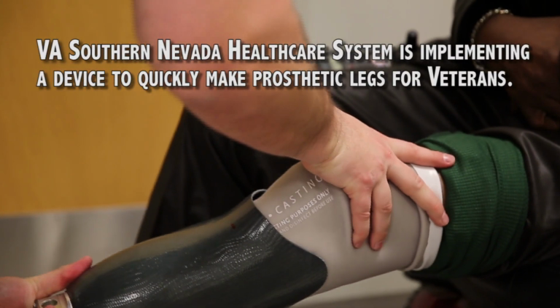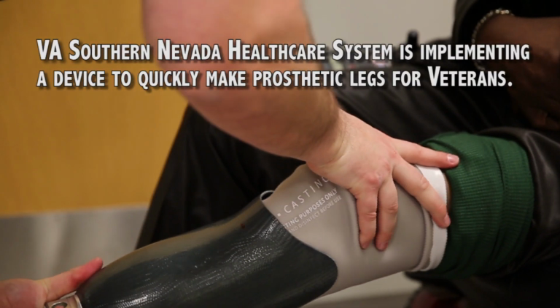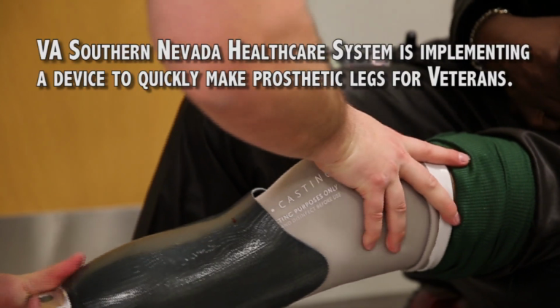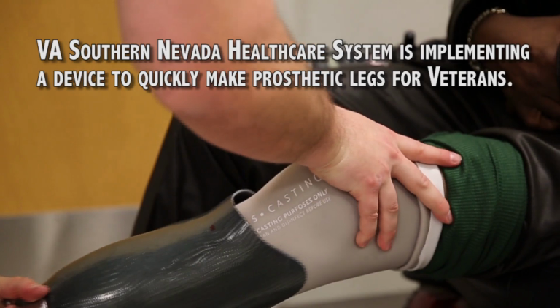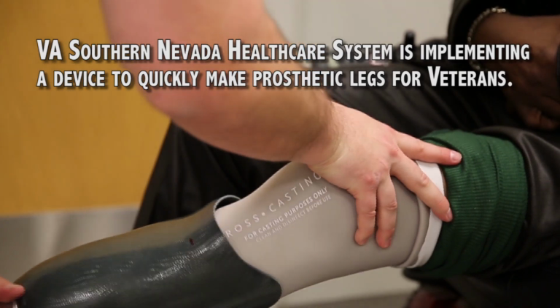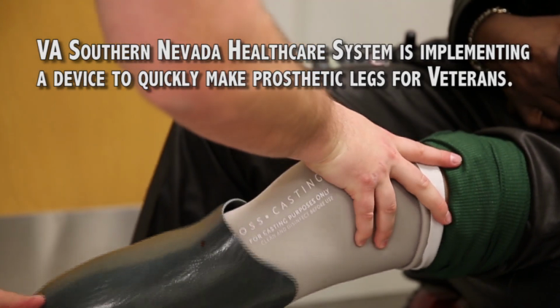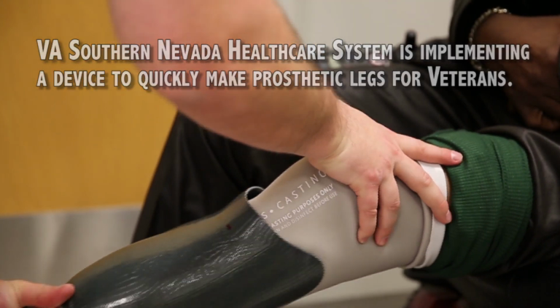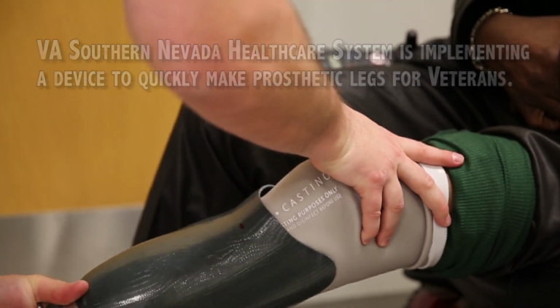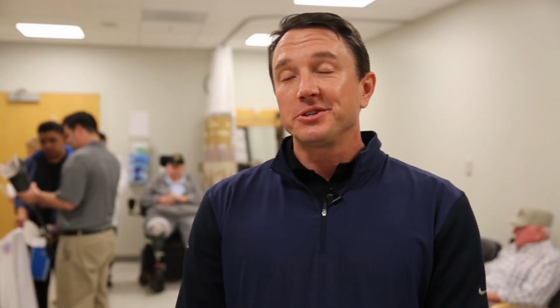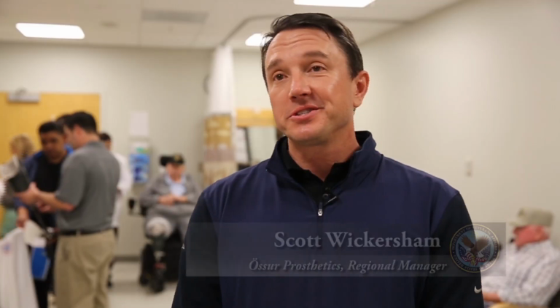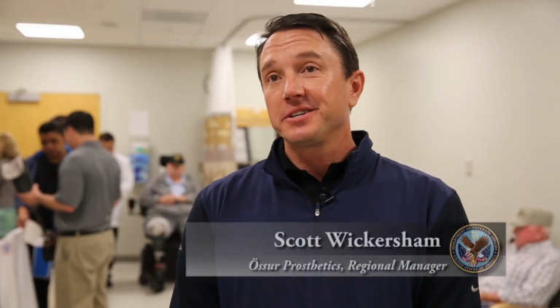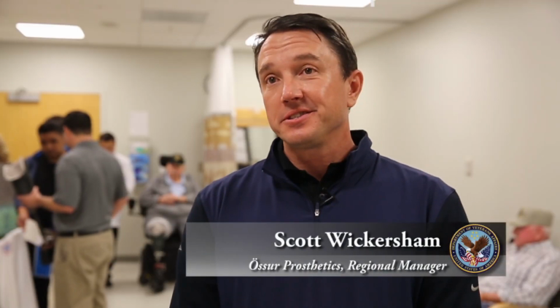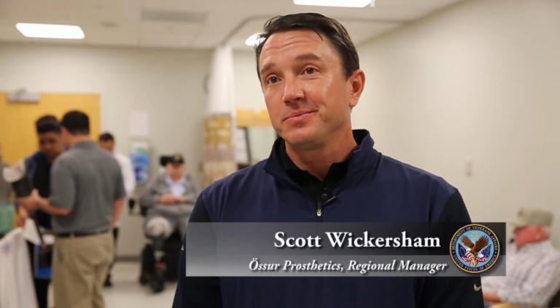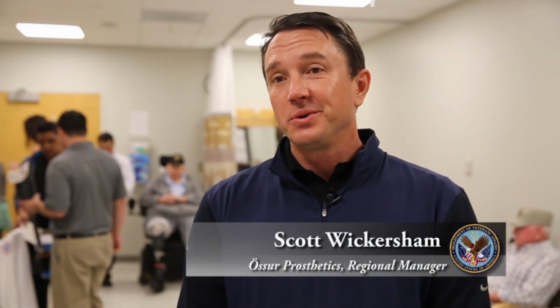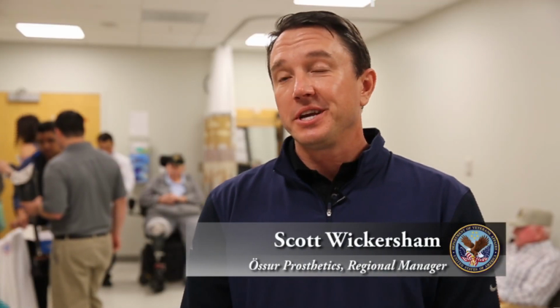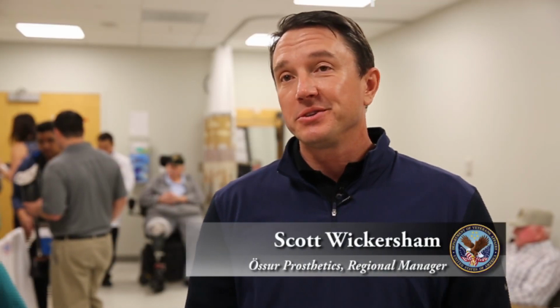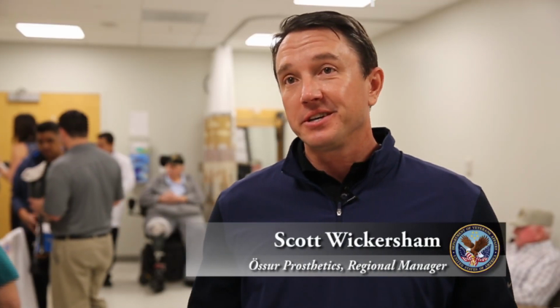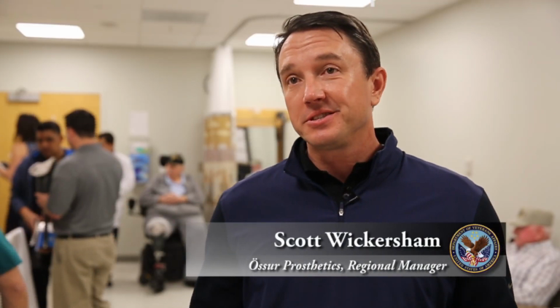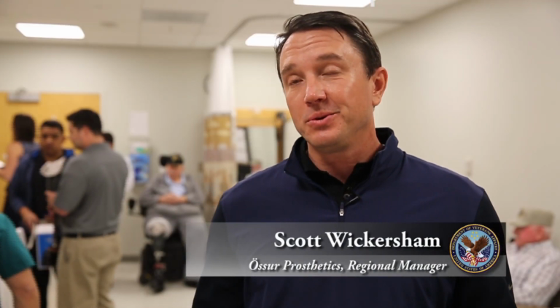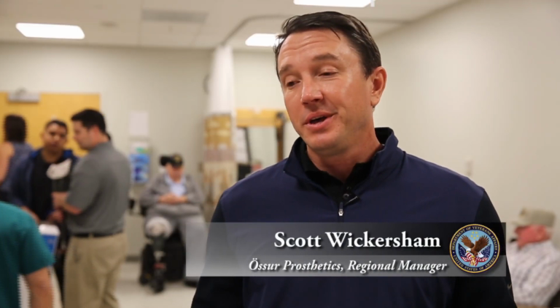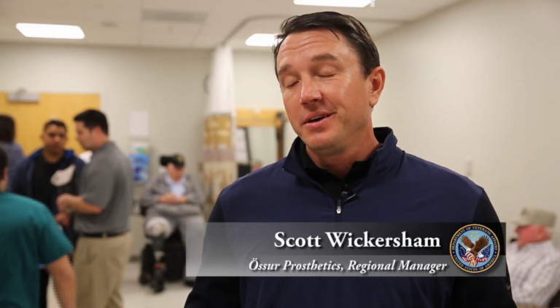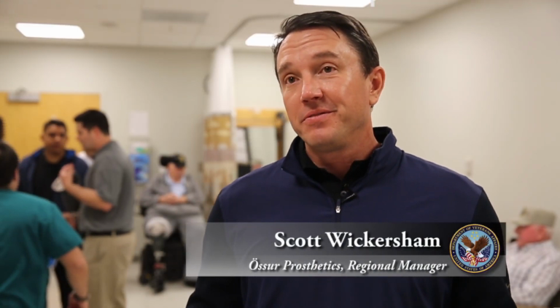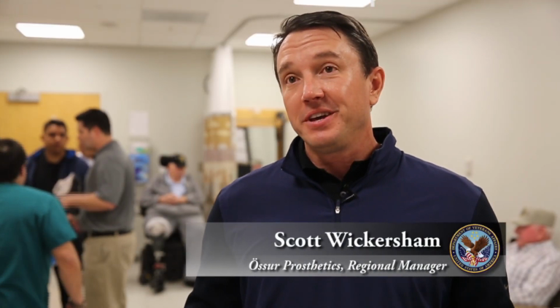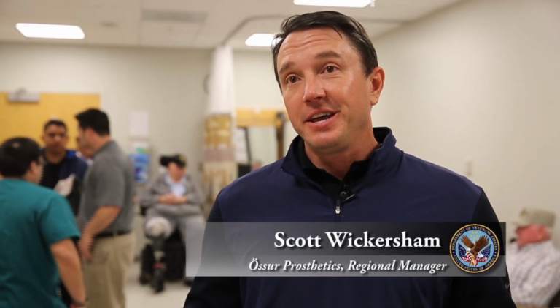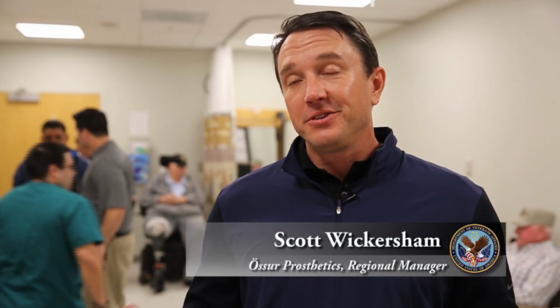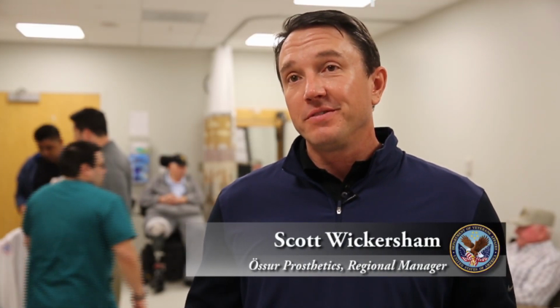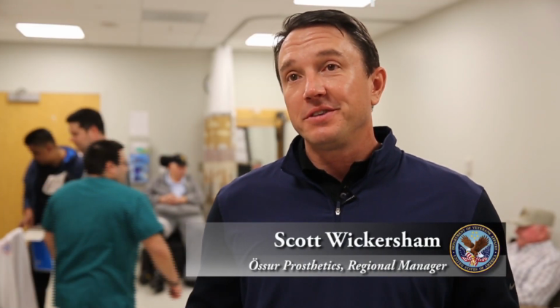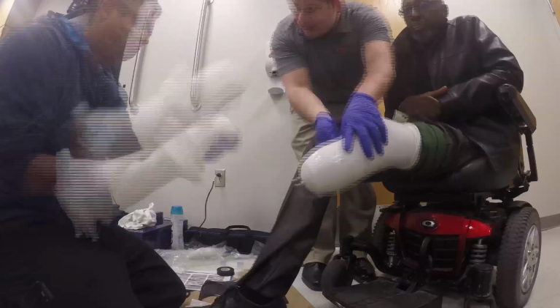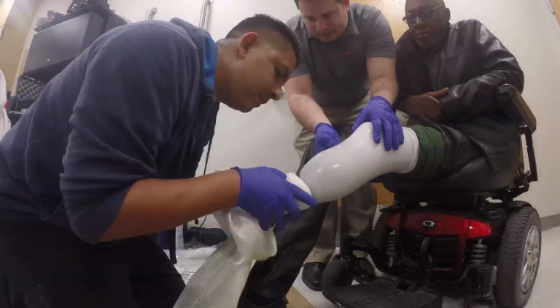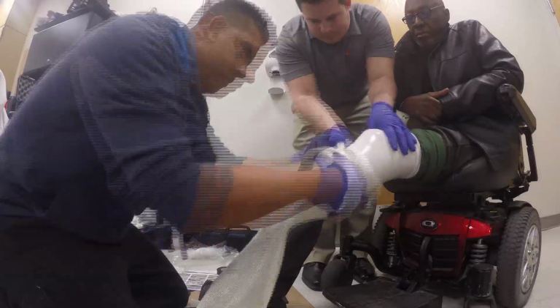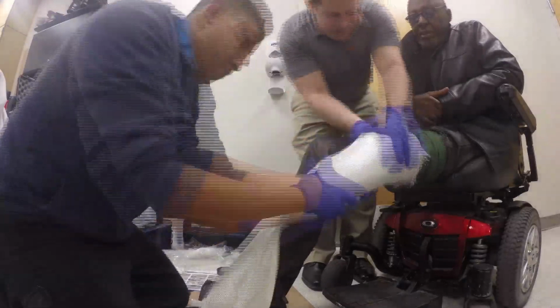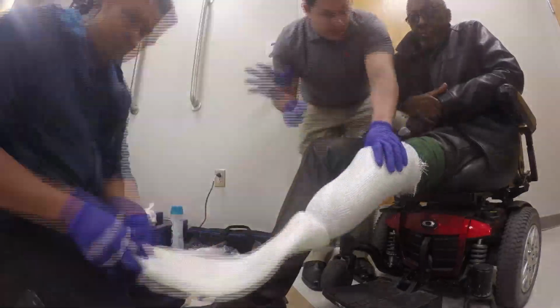We're here today working with a modular socket system which enables us to fit and deliver a definitive socket in one day.